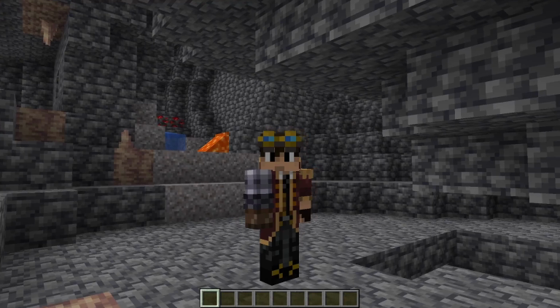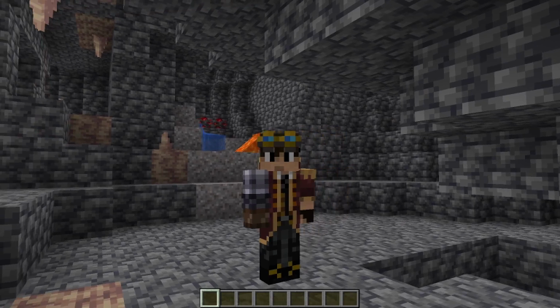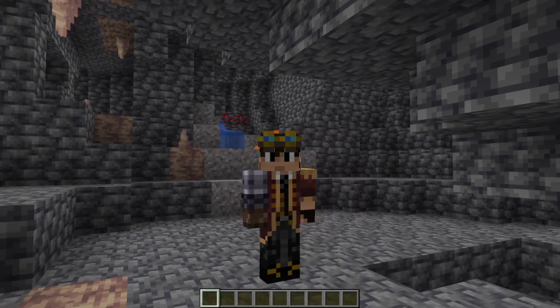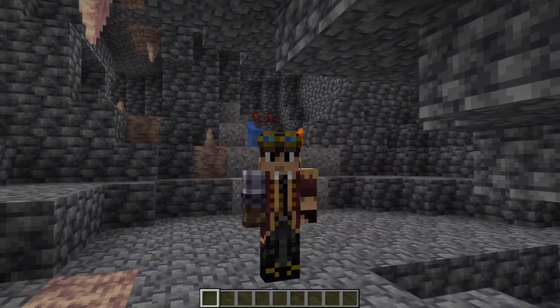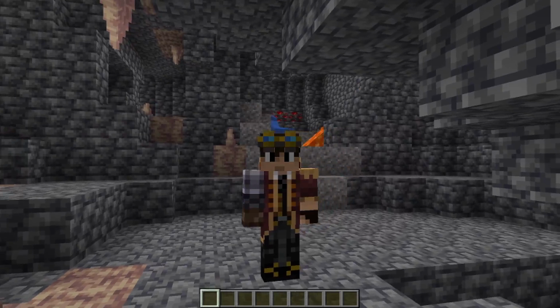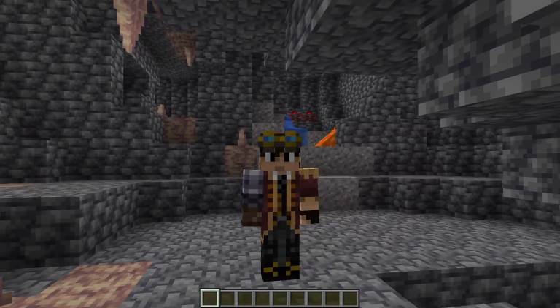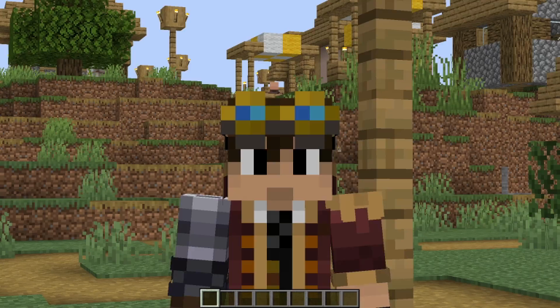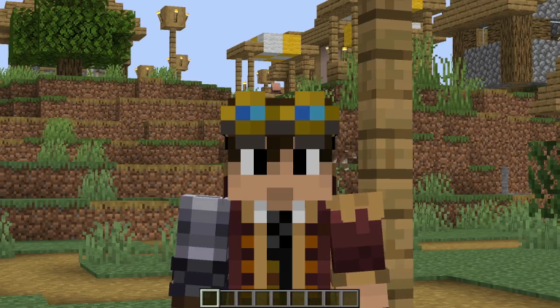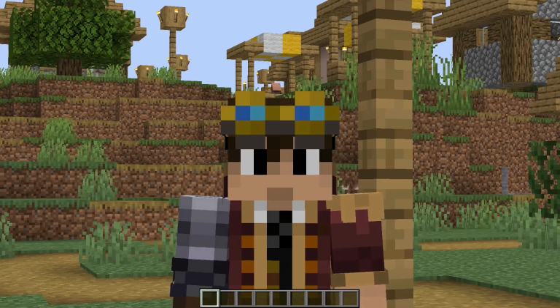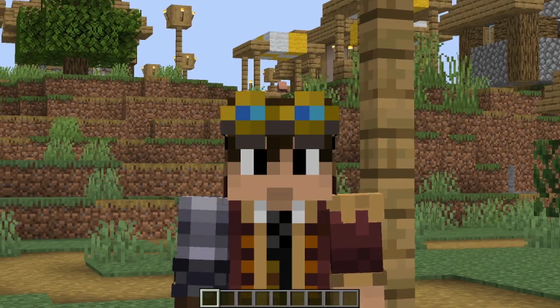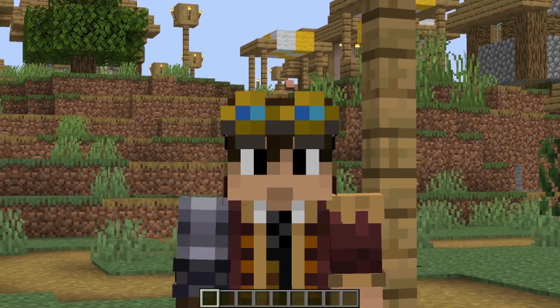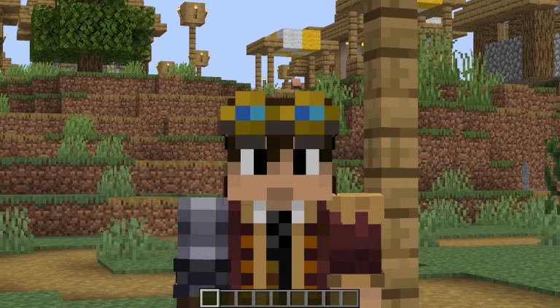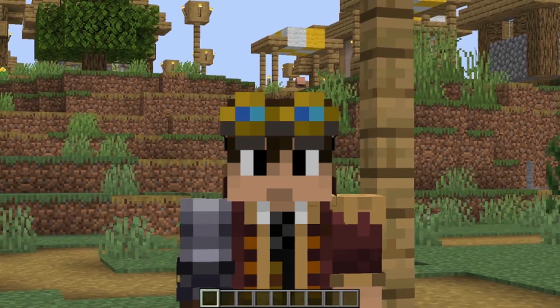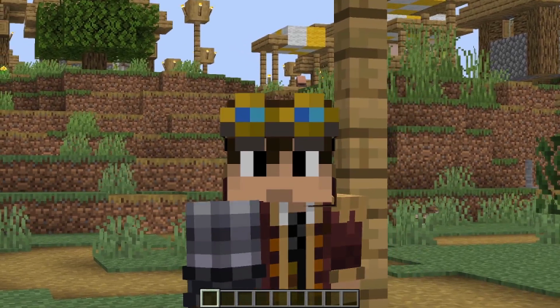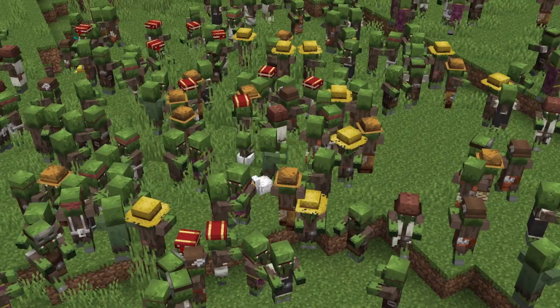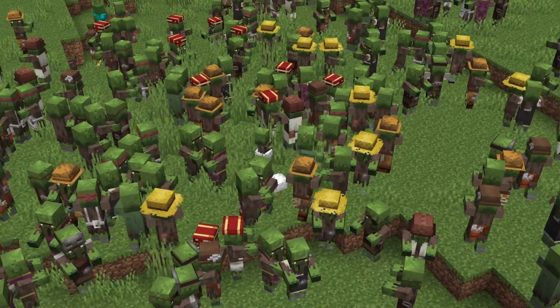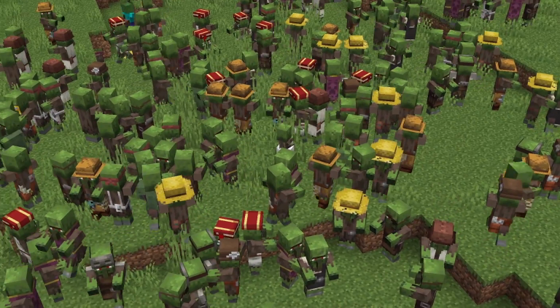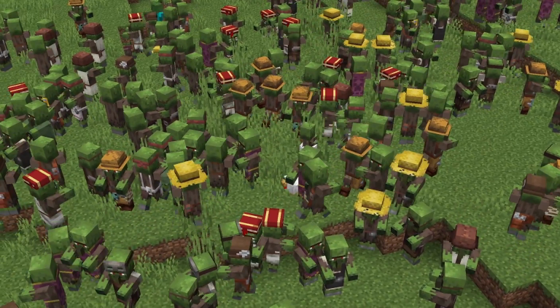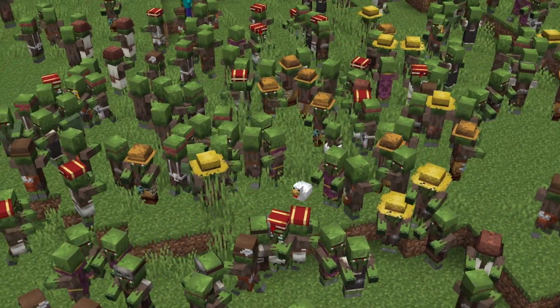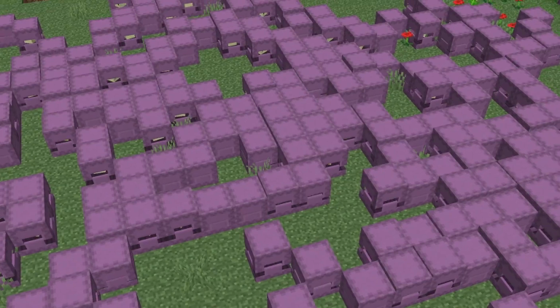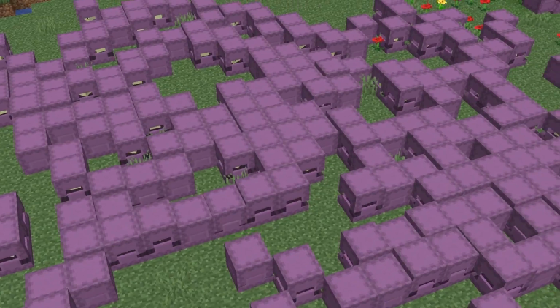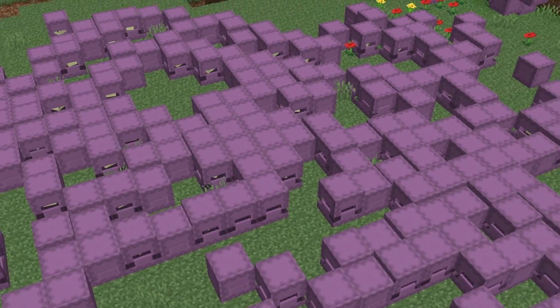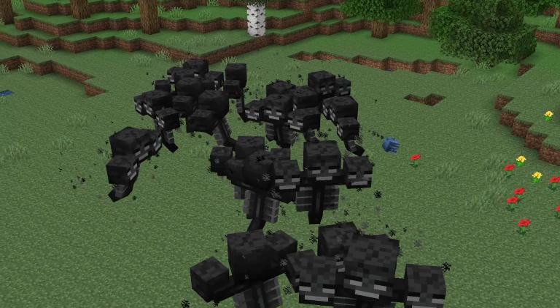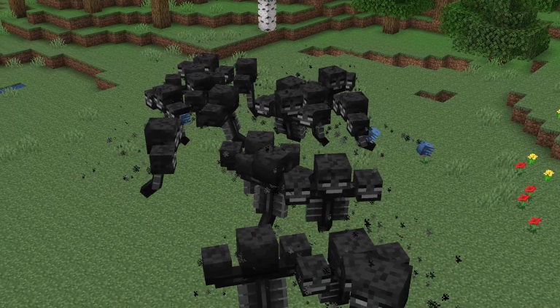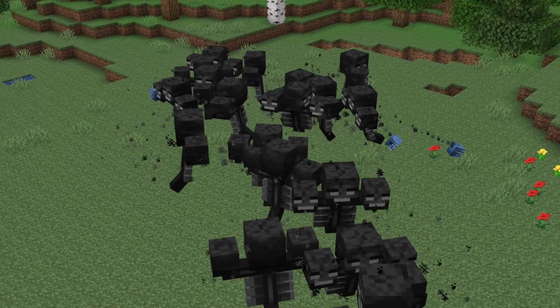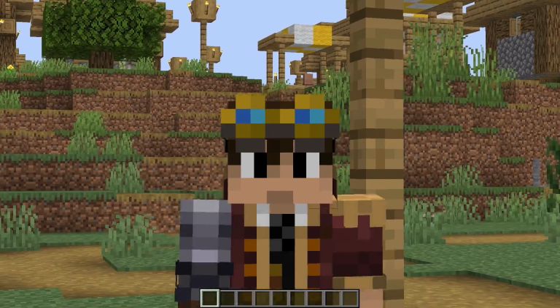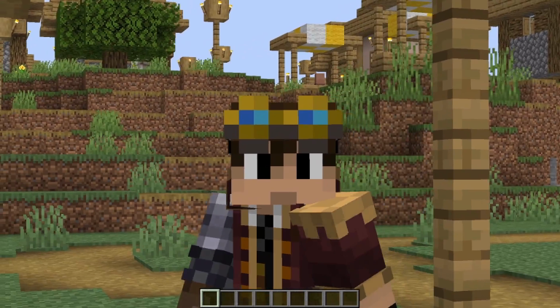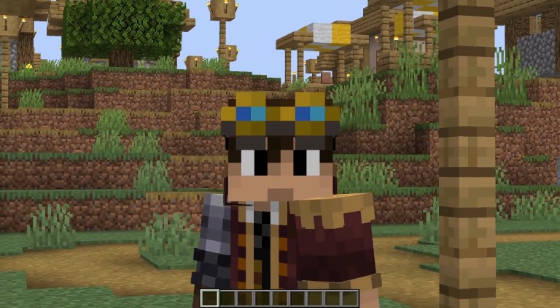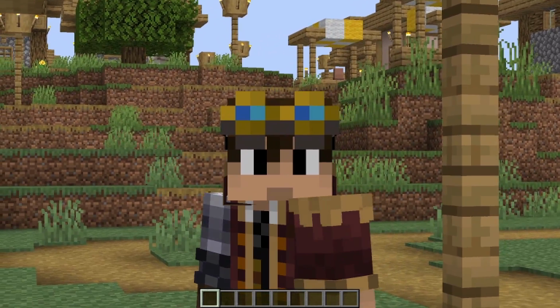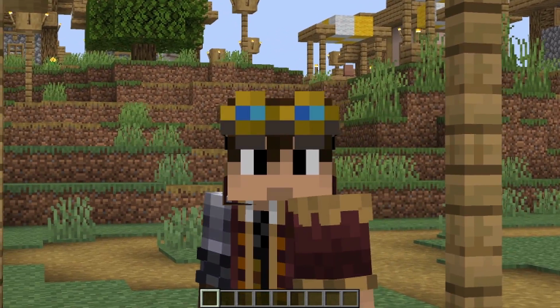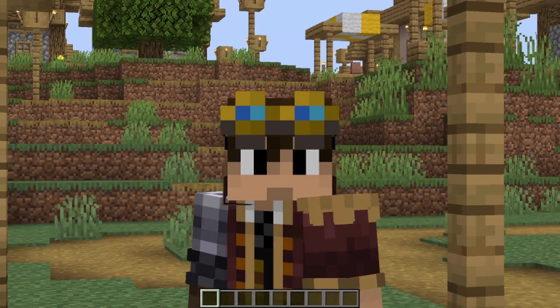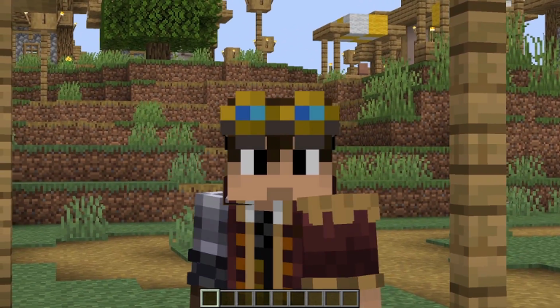So how do we work around this? We've got three options: we could use zombie villagers, shulkers, or withers. Let's go through the pros and cons of each of them.